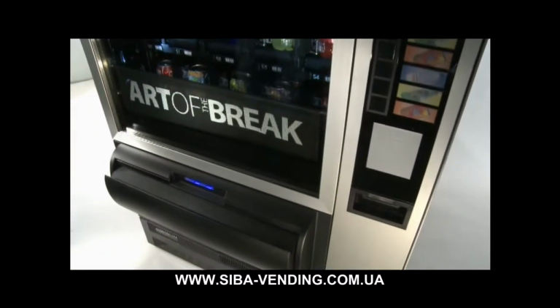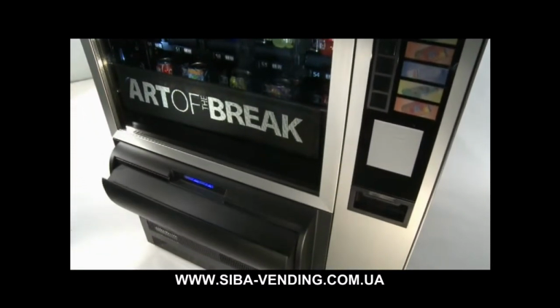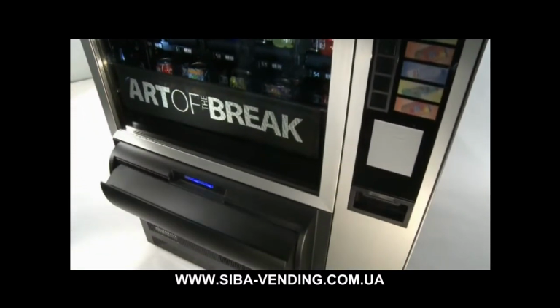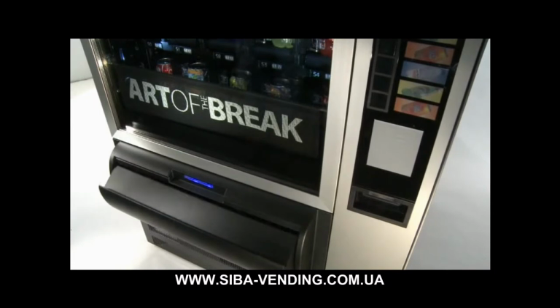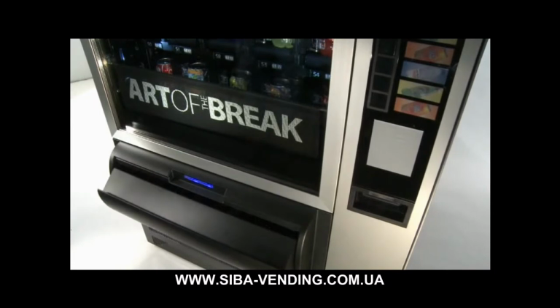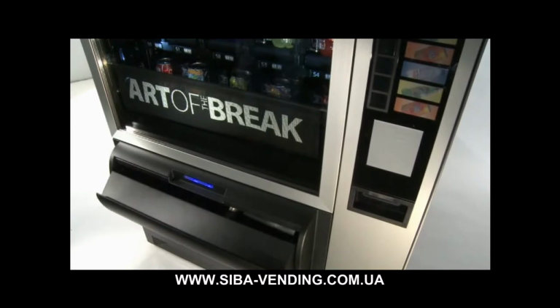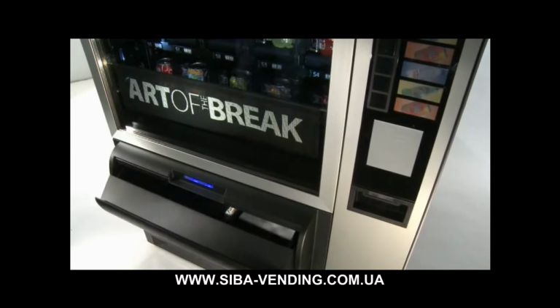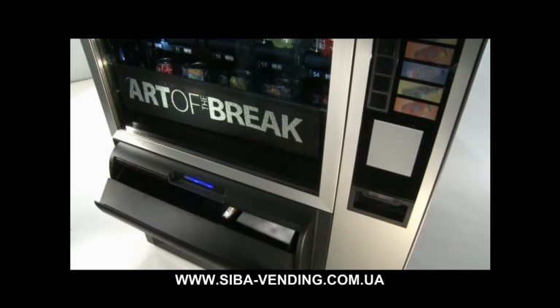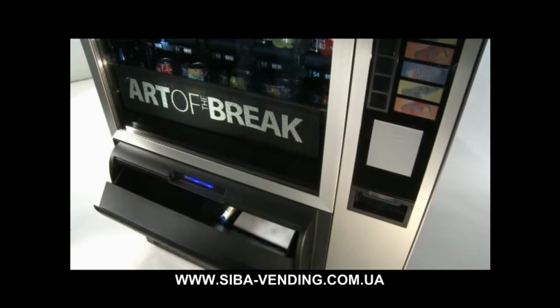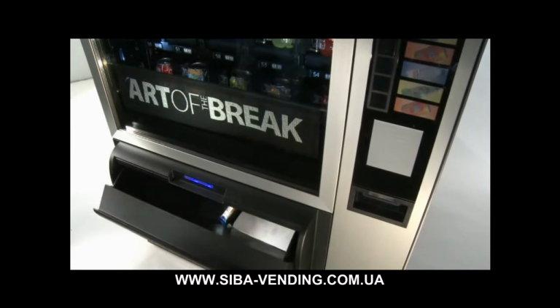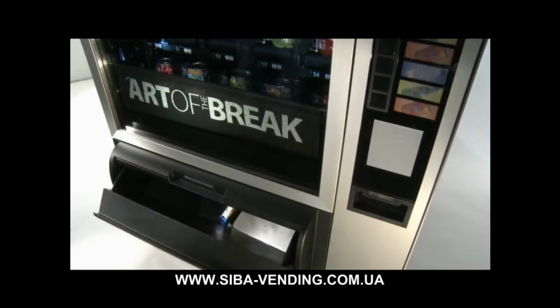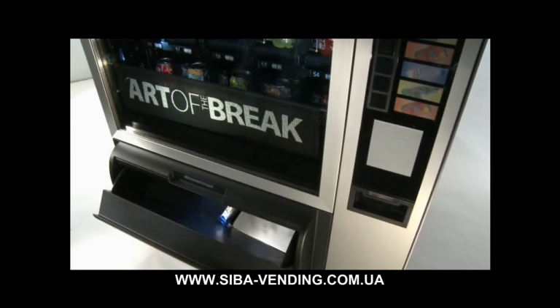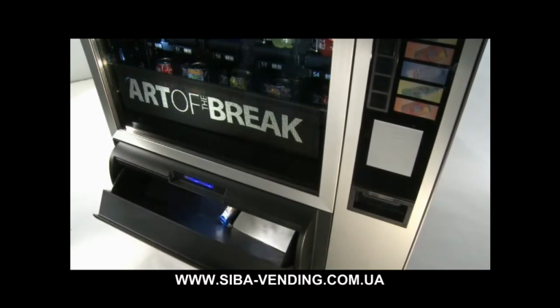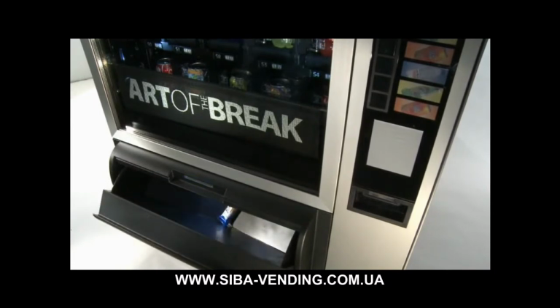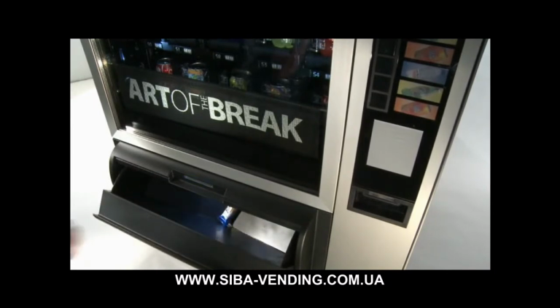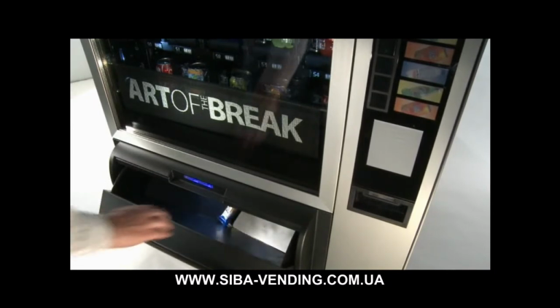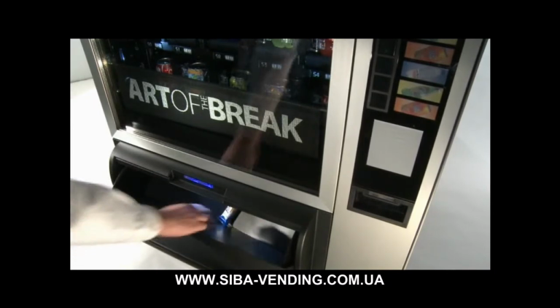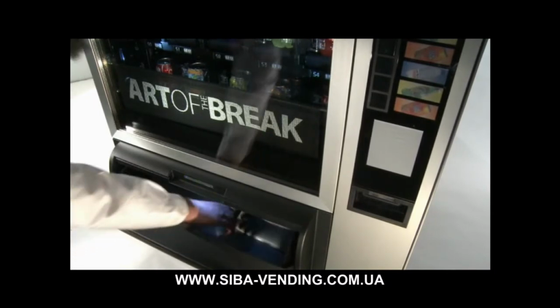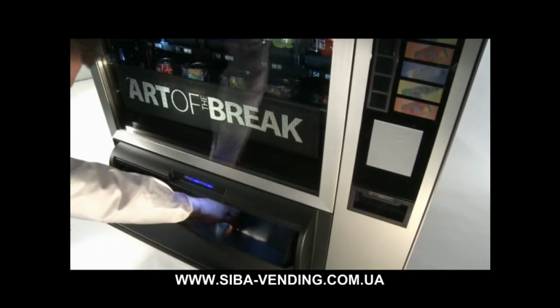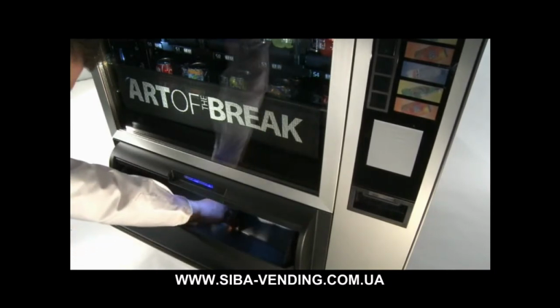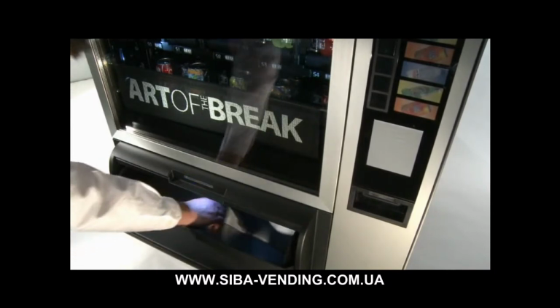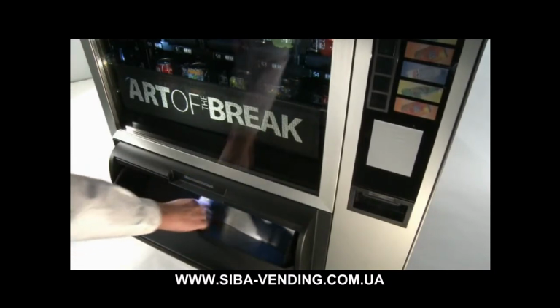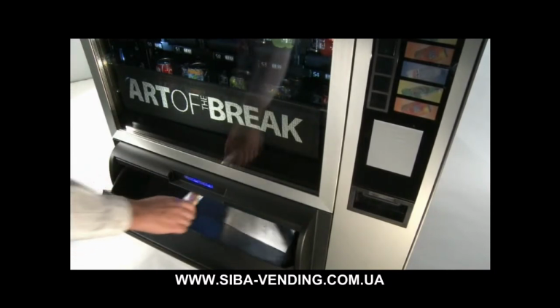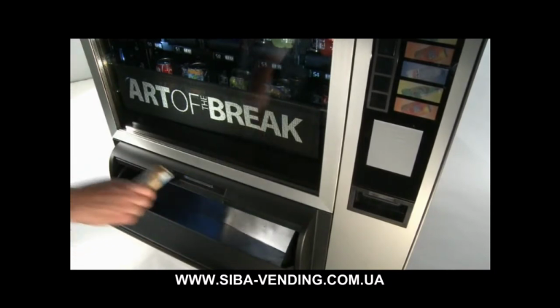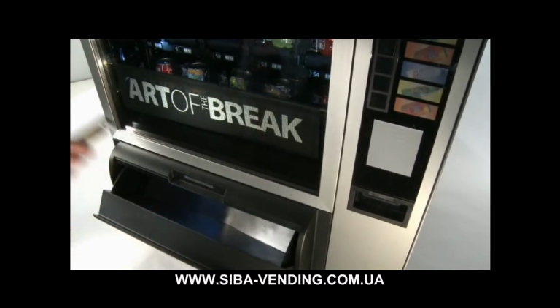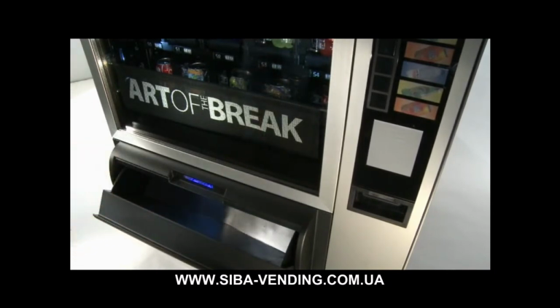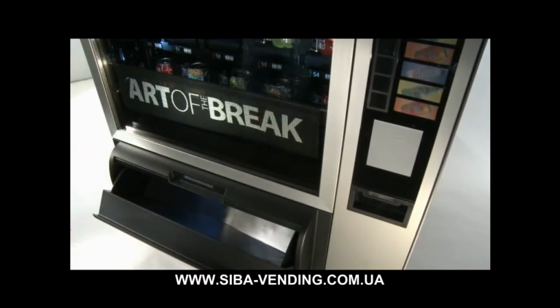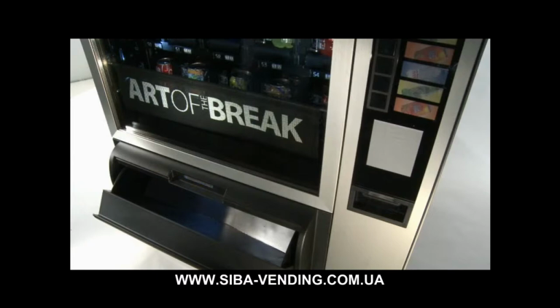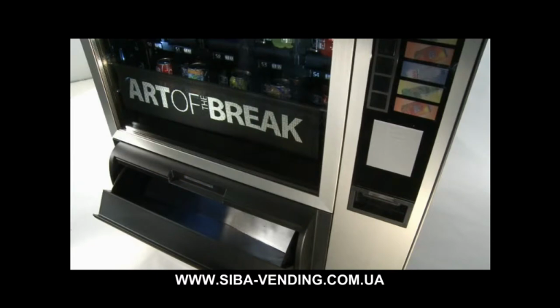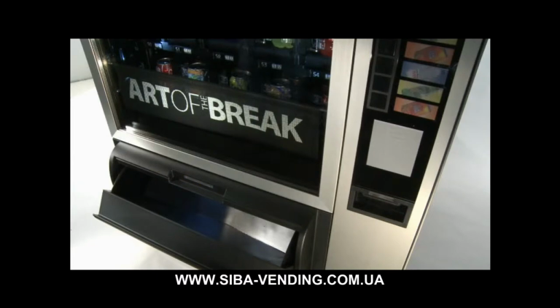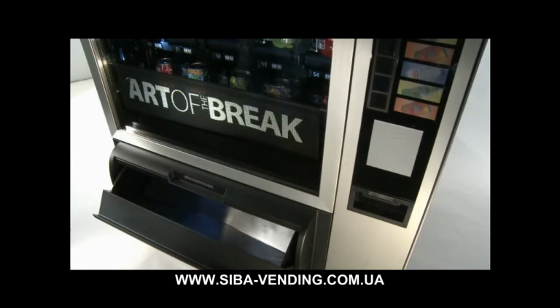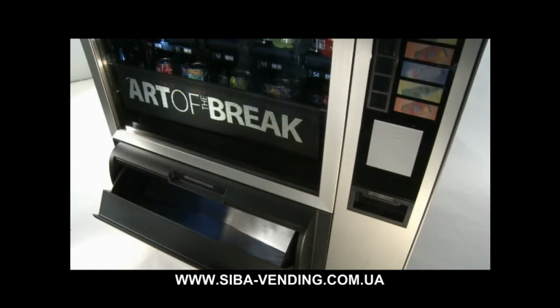Il sistema di apertura-chiusura automatica con illuminazione del vano prelievo rende più agevole l'accesso al prodotto erogato.